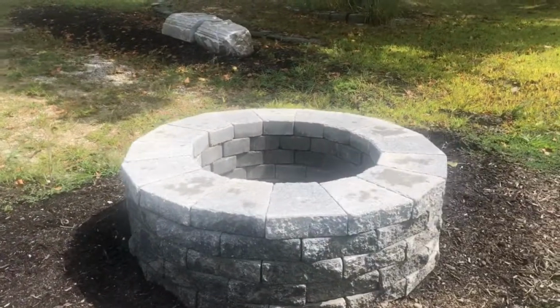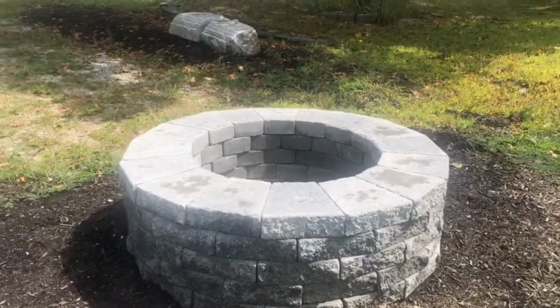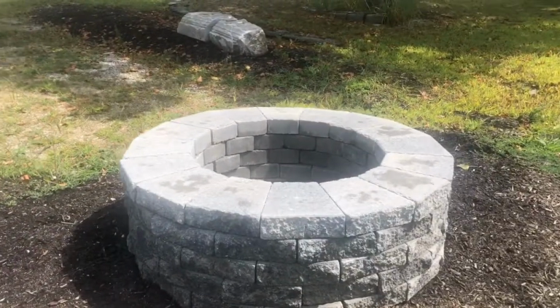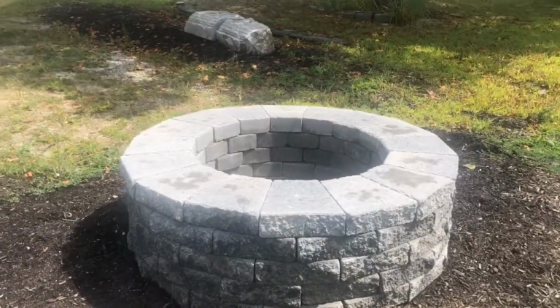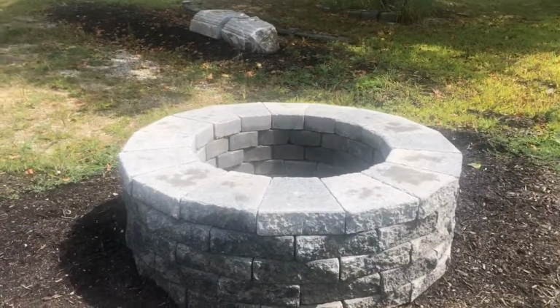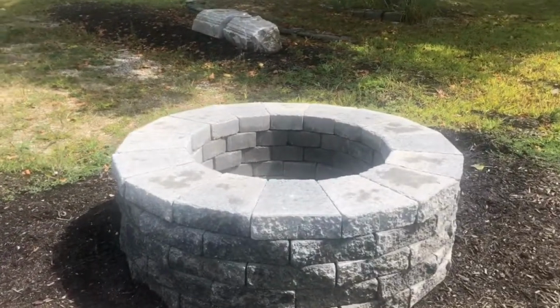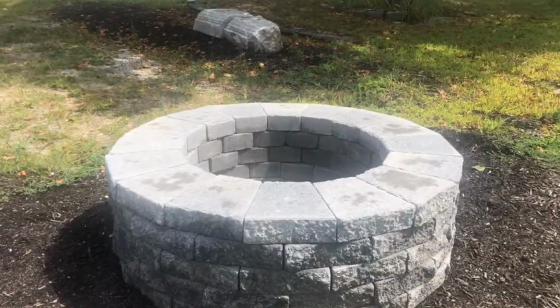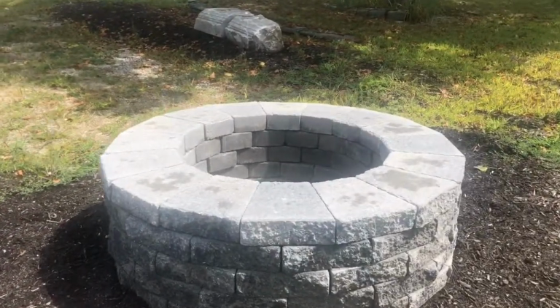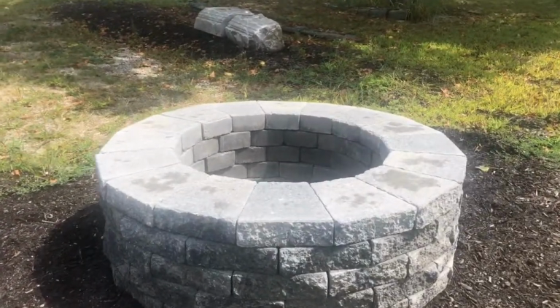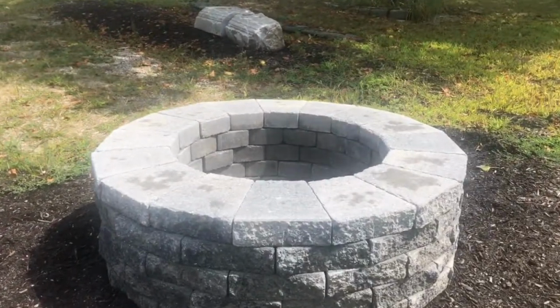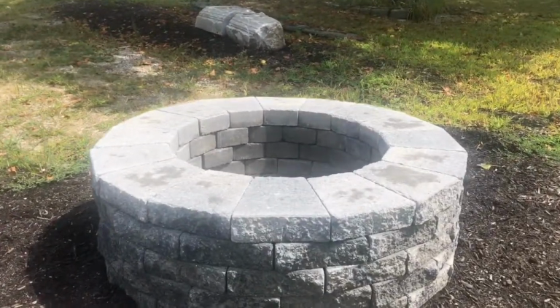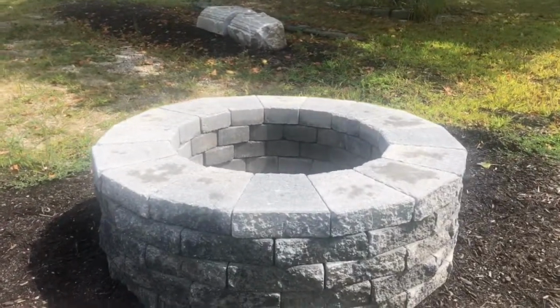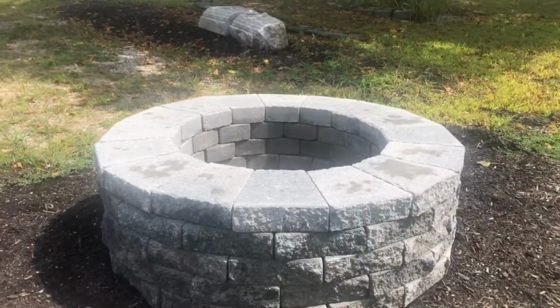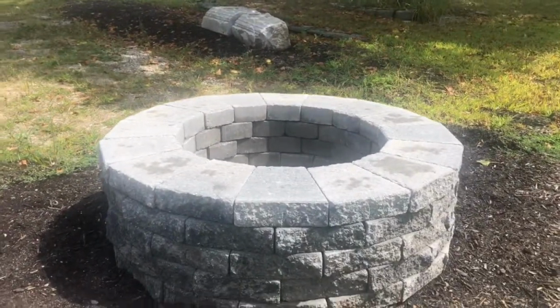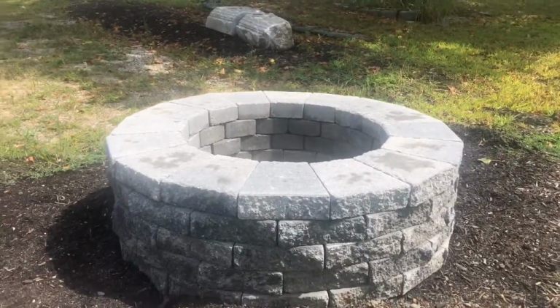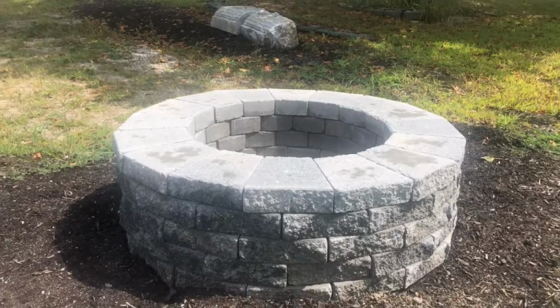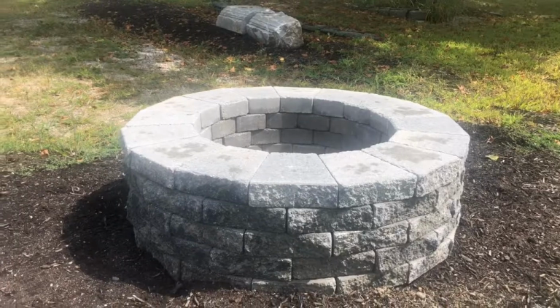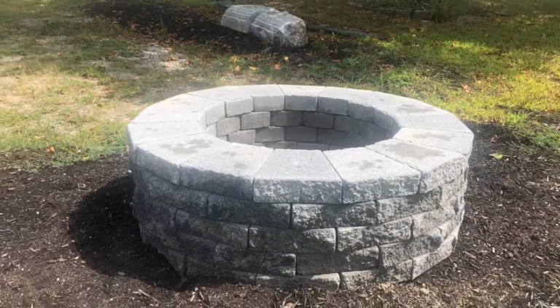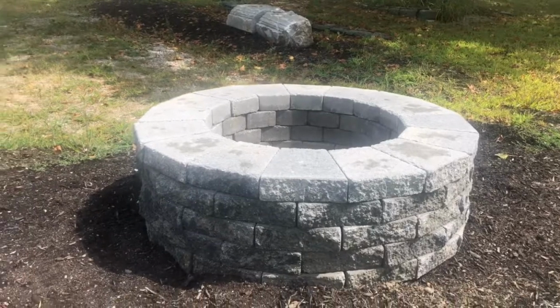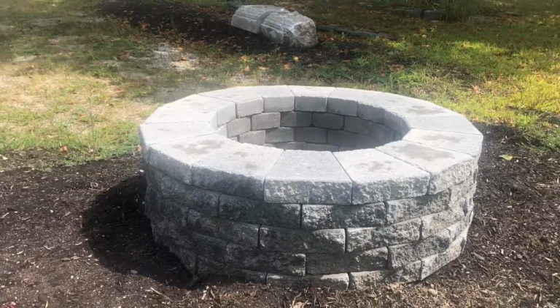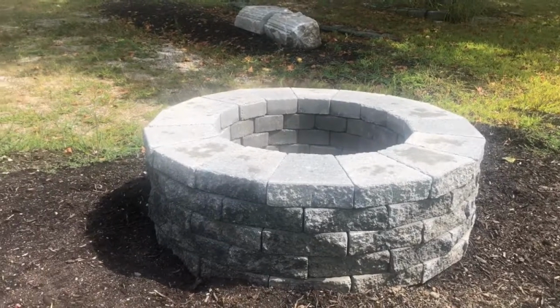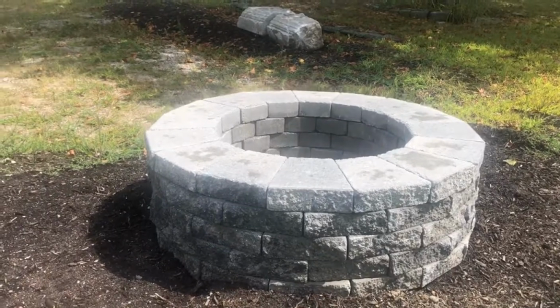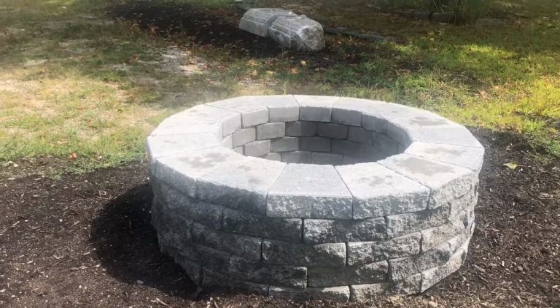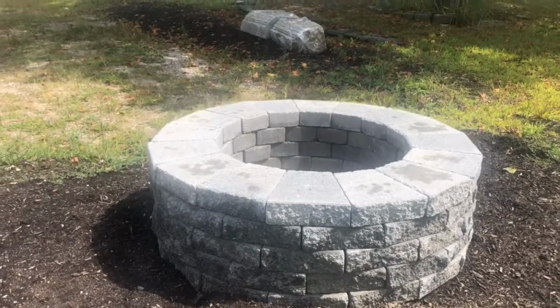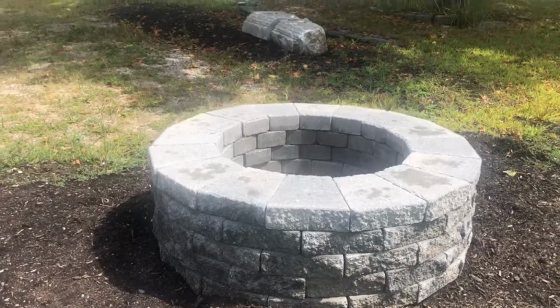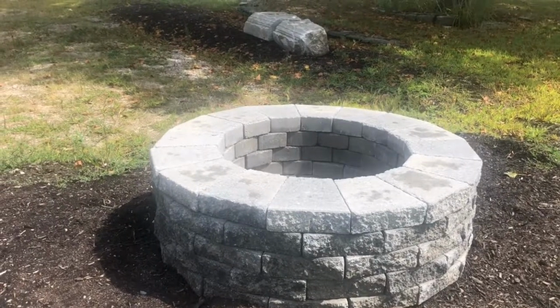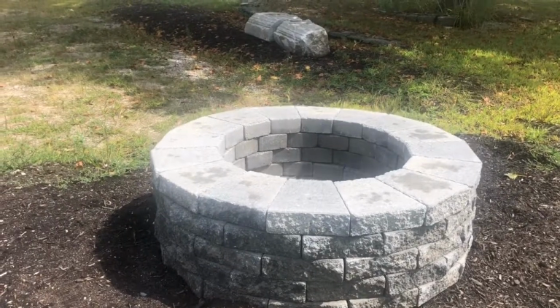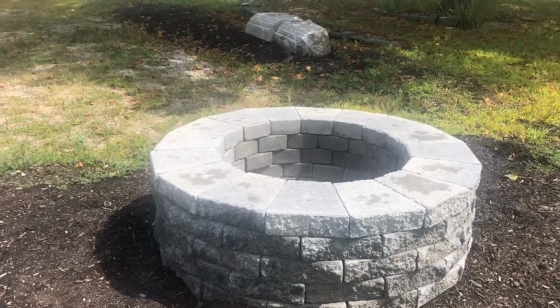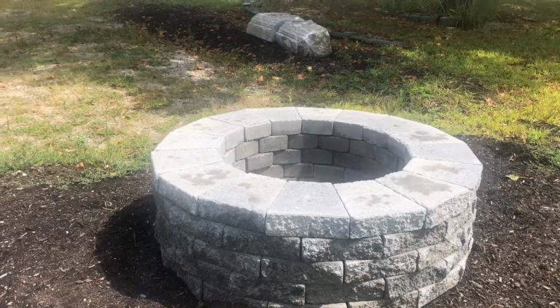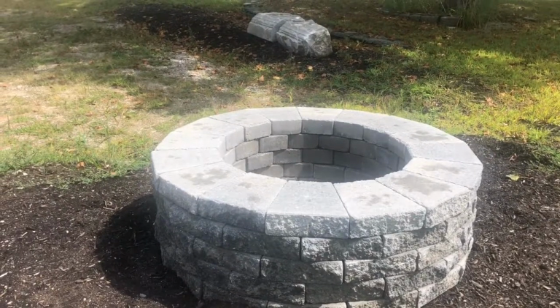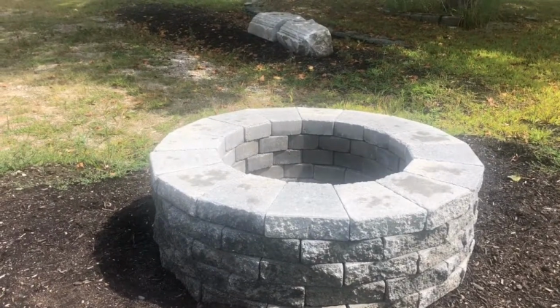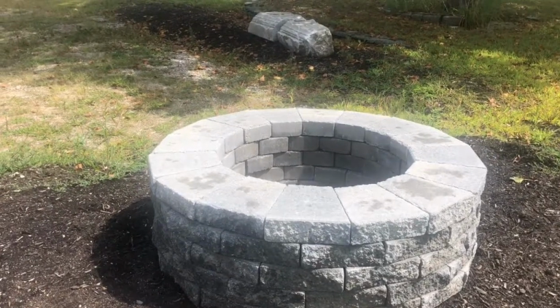The last here is Tecobloc Valencia. This one here is in the shale gray color. It comes in two other color options as well.